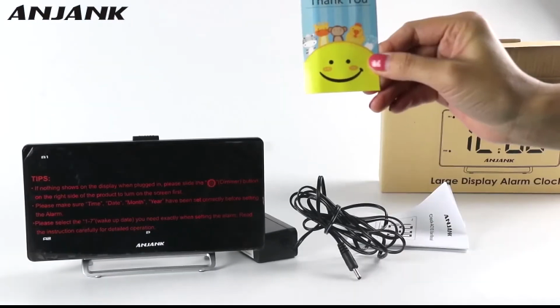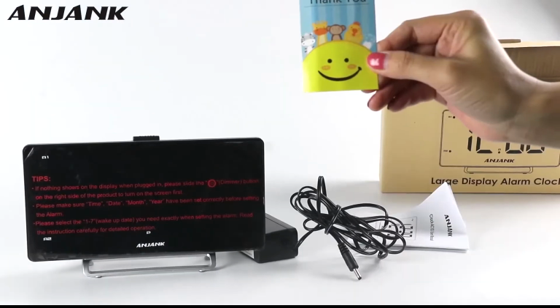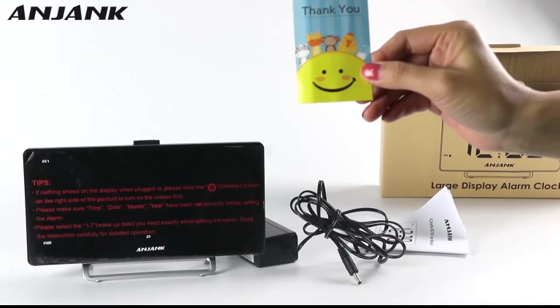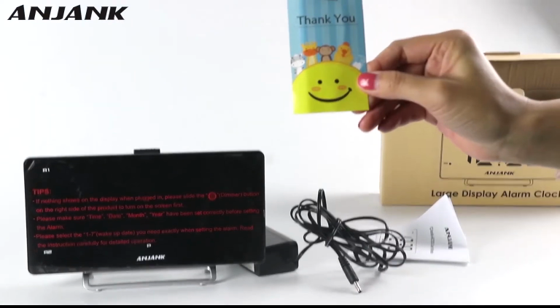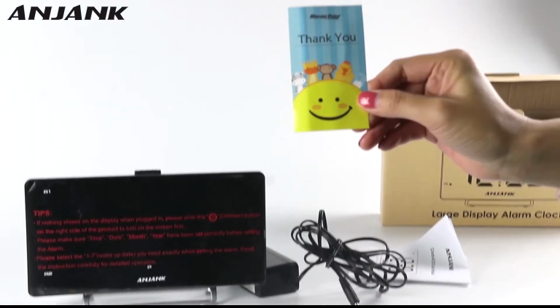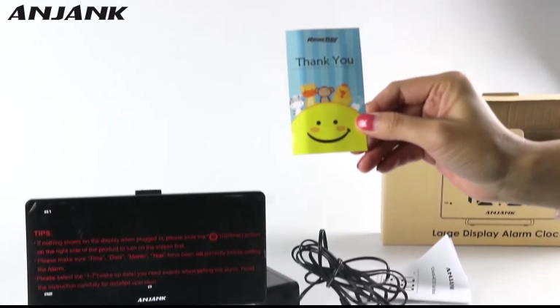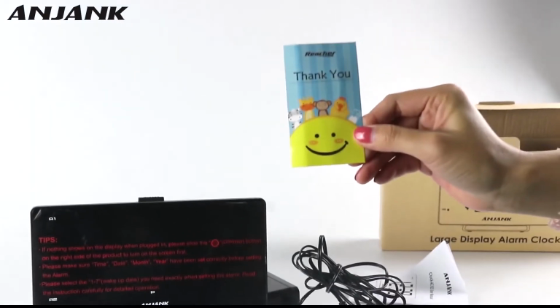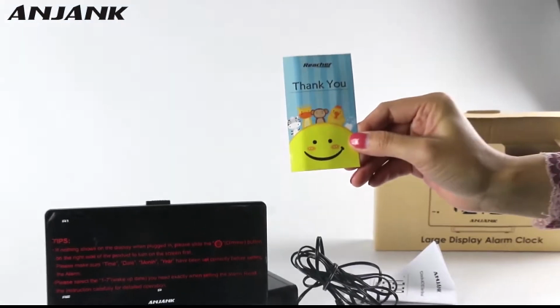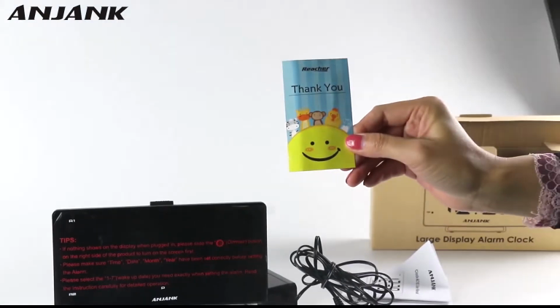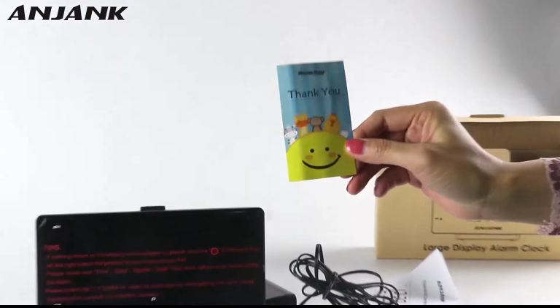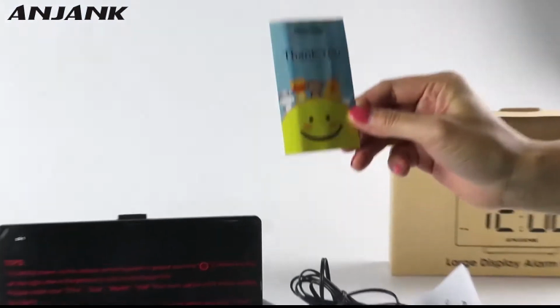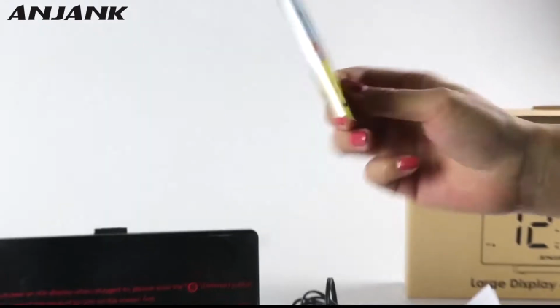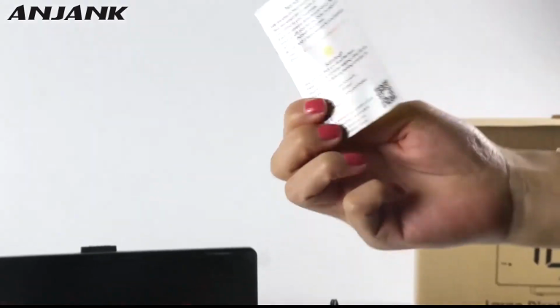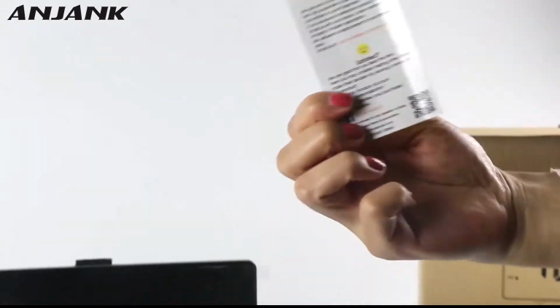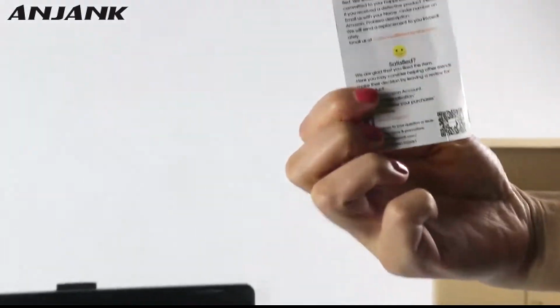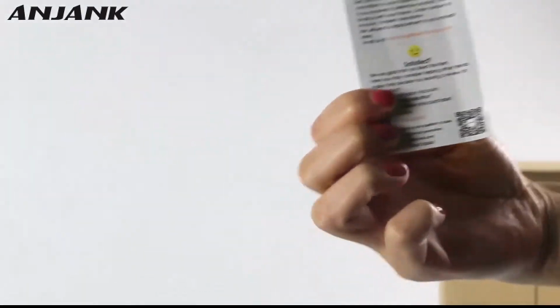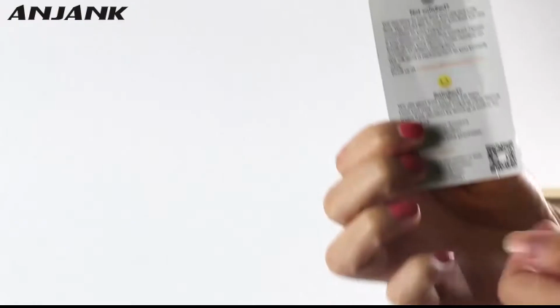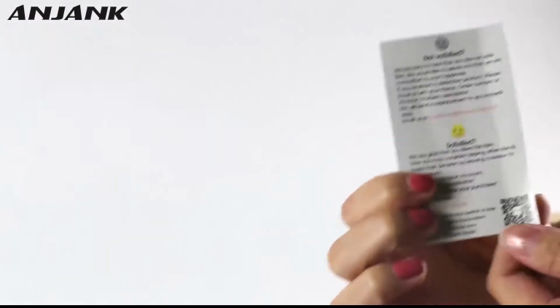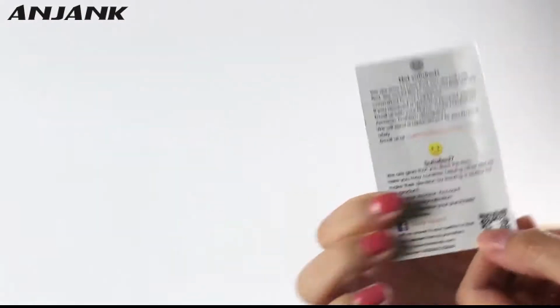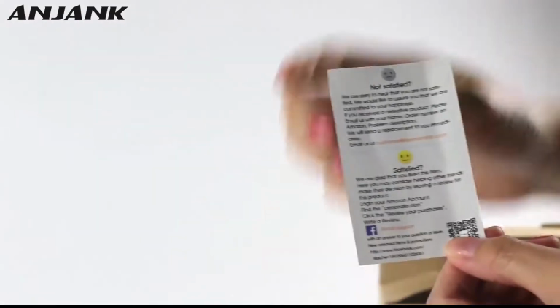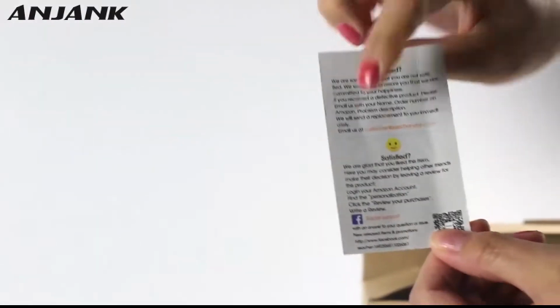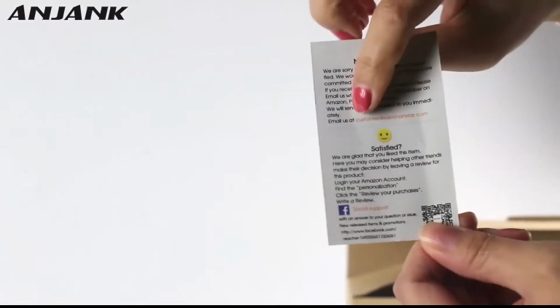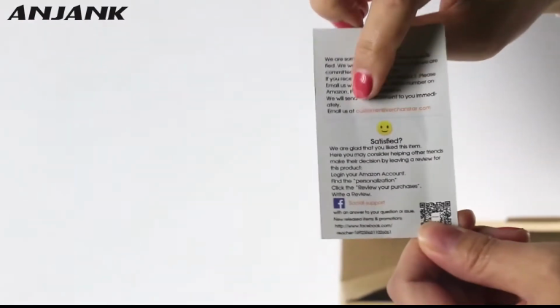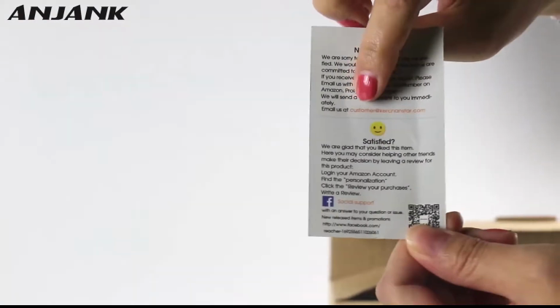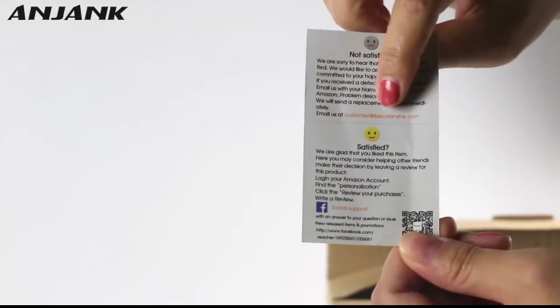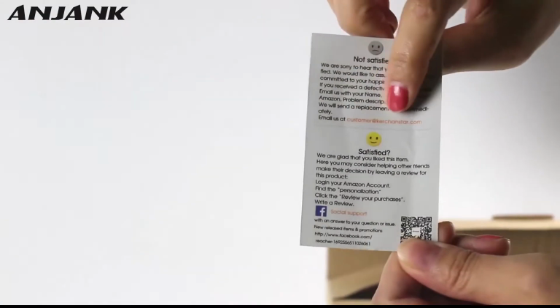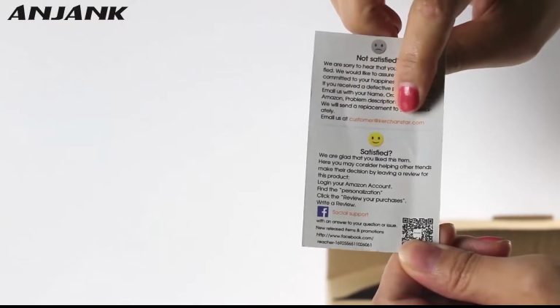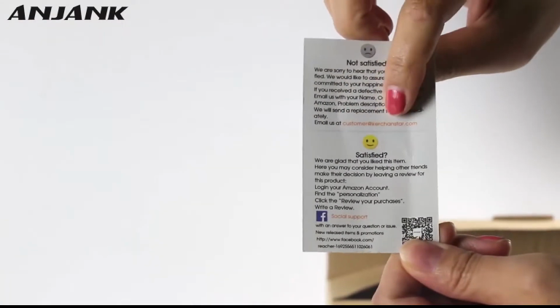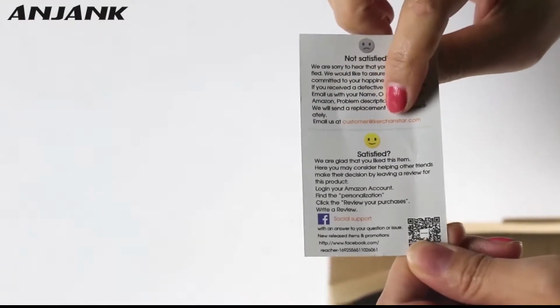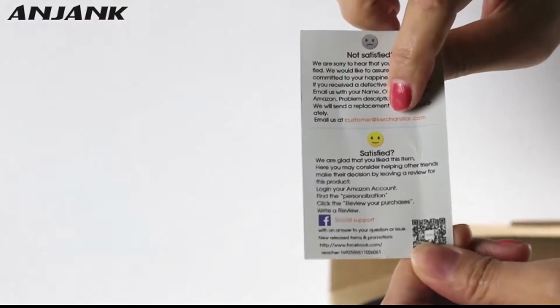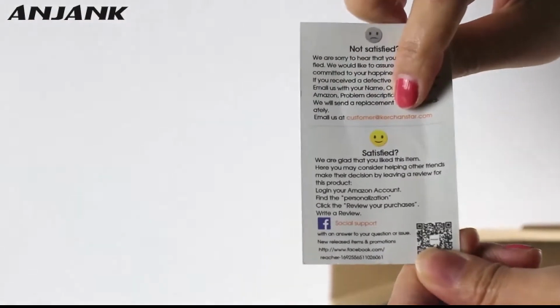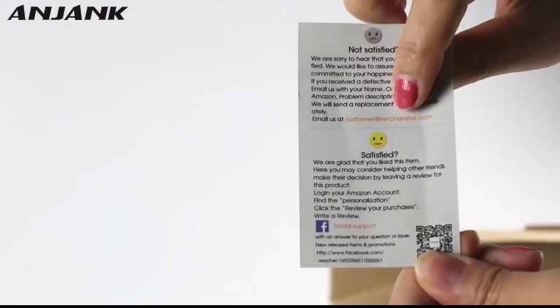If you have any questions, you can contact us and find our contact information.